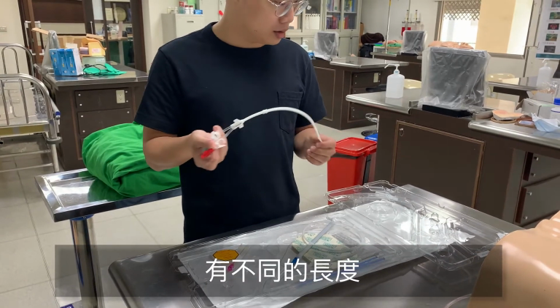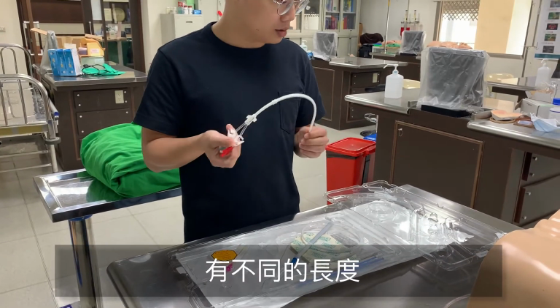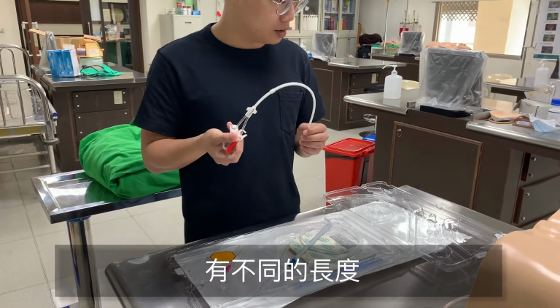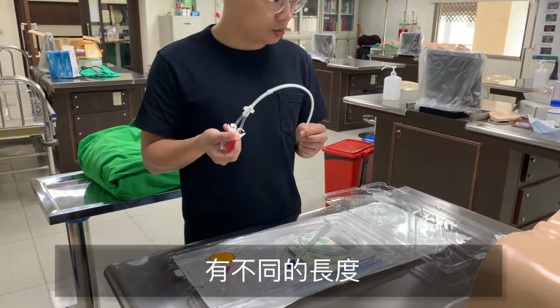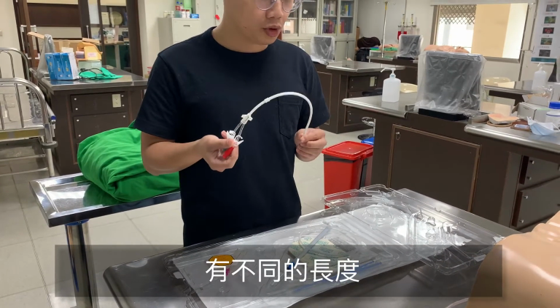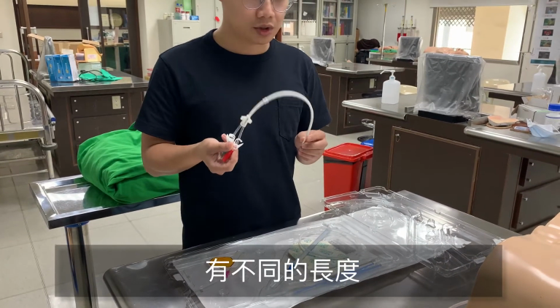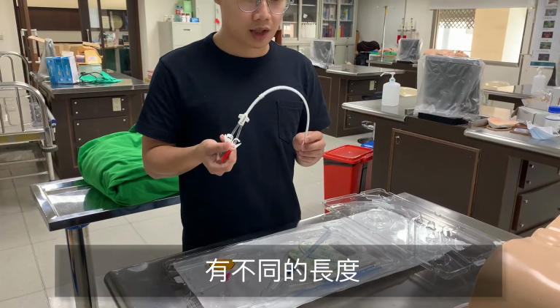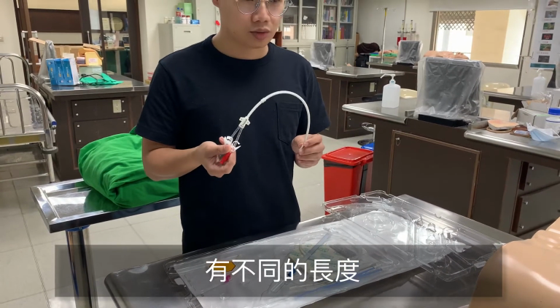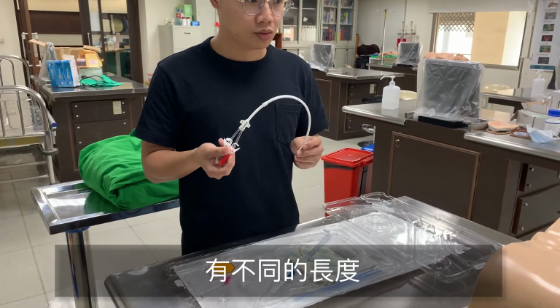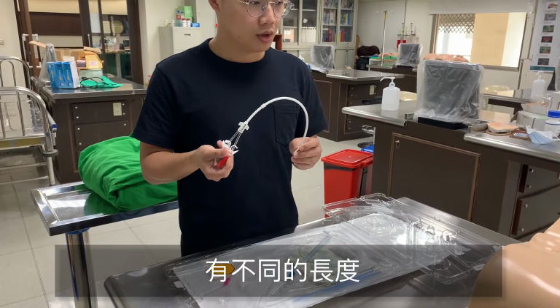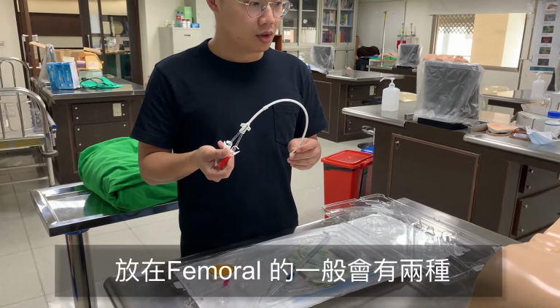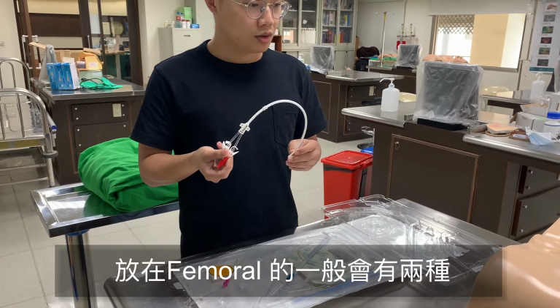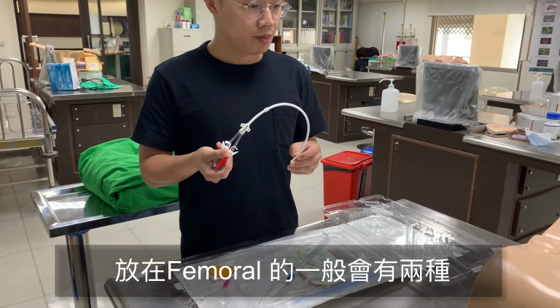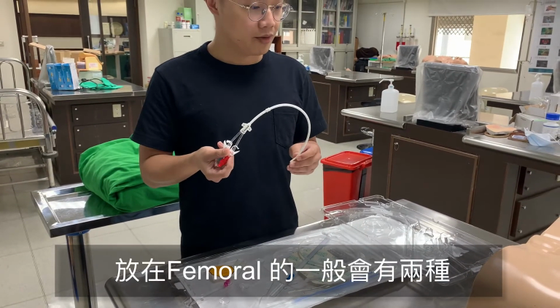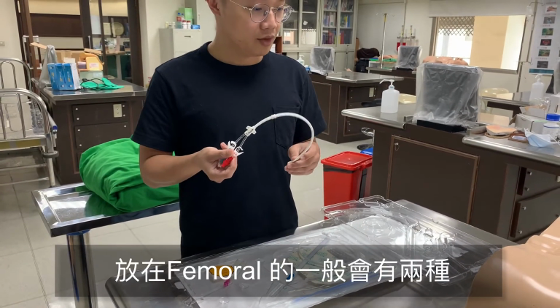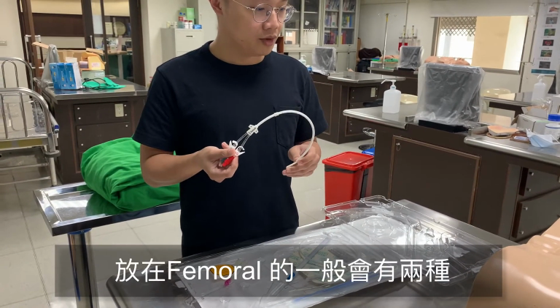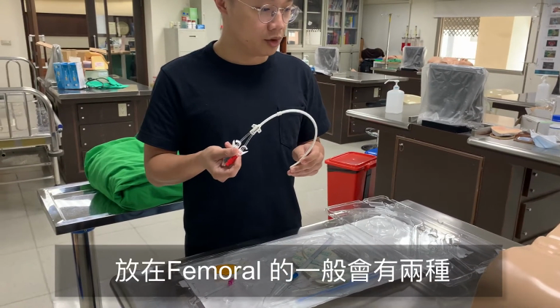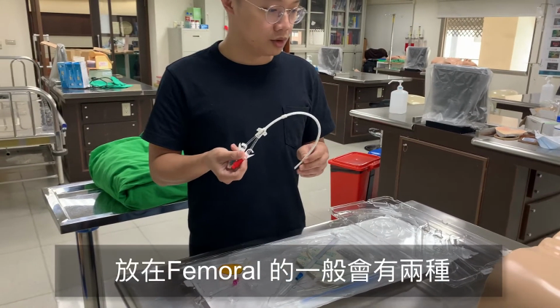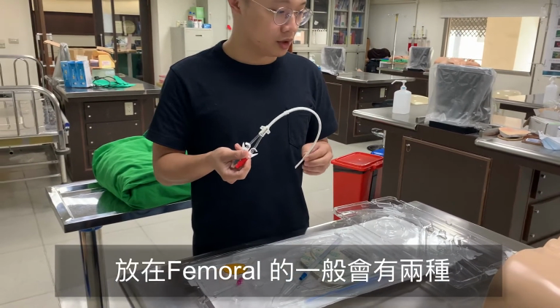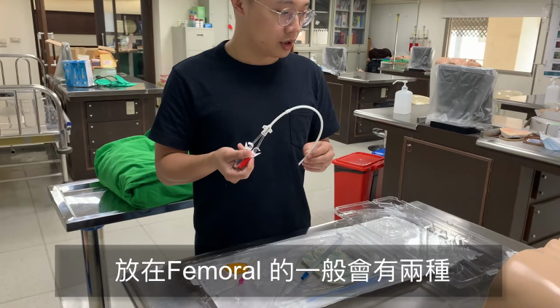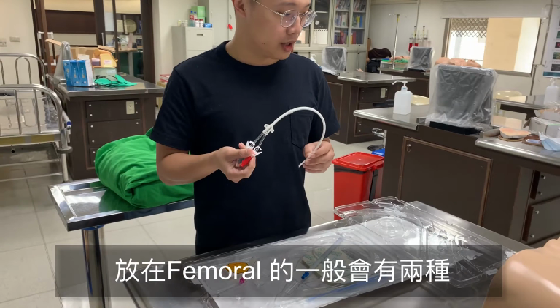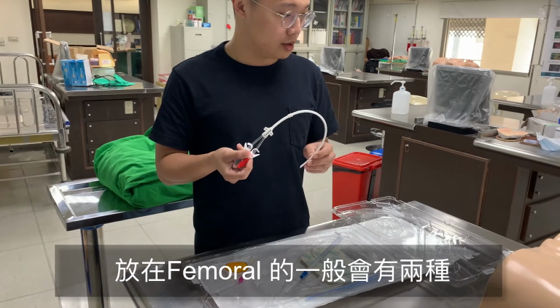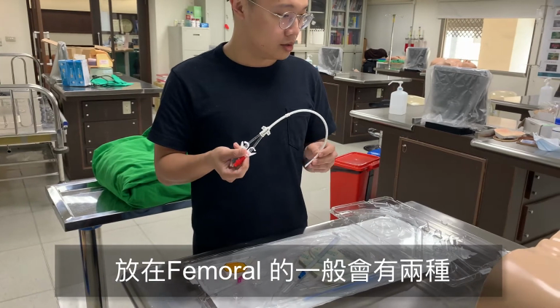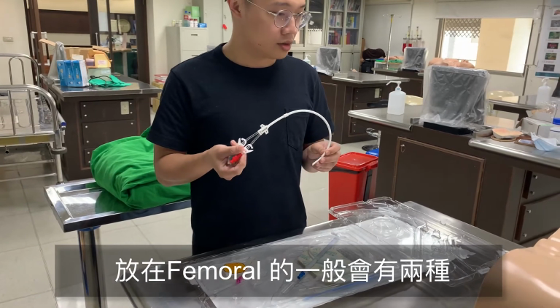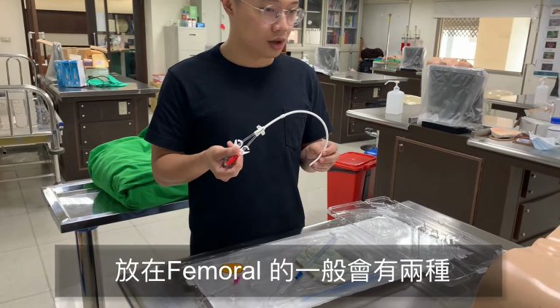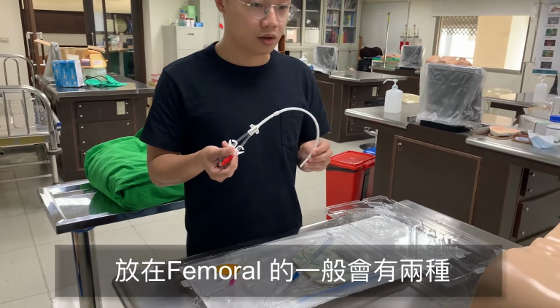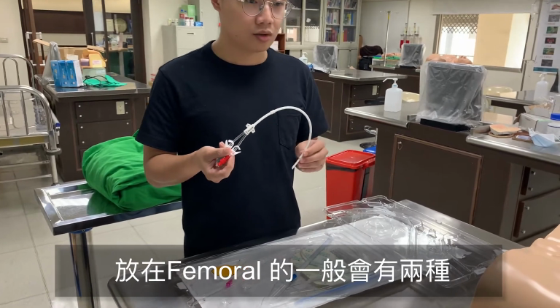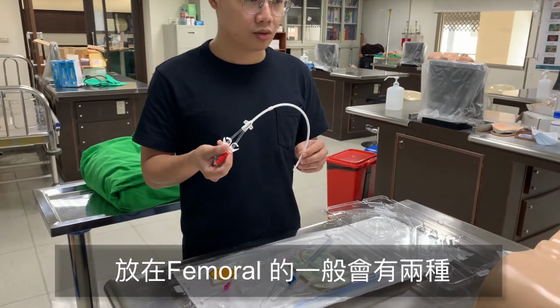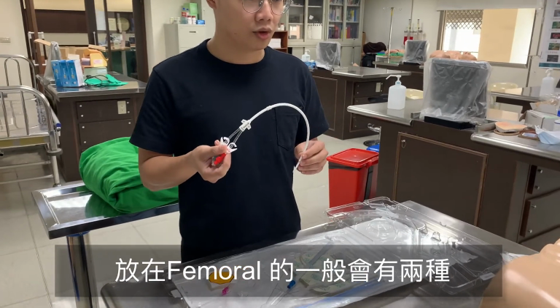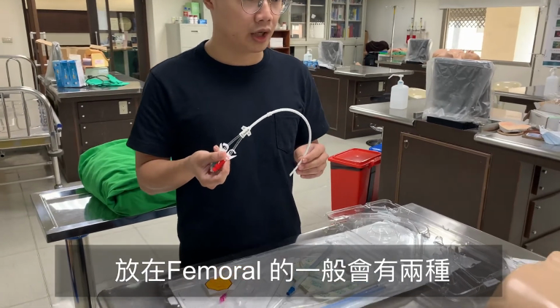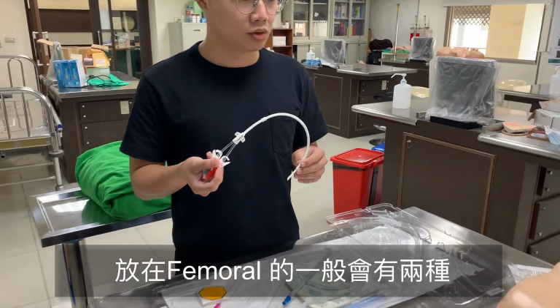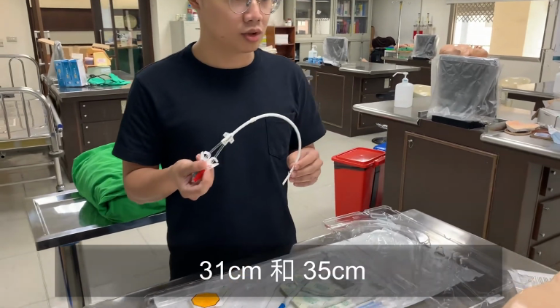先介紹洗腎管路包裡面有的東西。會有一個卡吸腎，這個是主要放進去的管路，有不同的長度。一般放femoral的應該至少要有兩種，一個31公分，一個35公分。